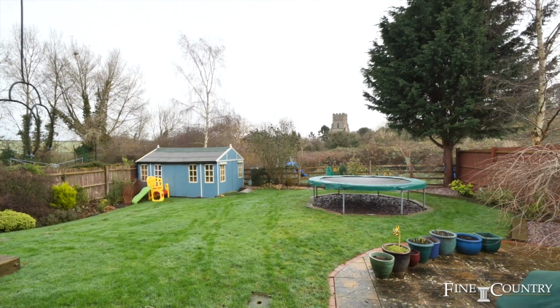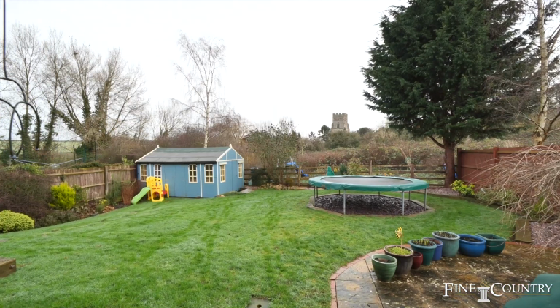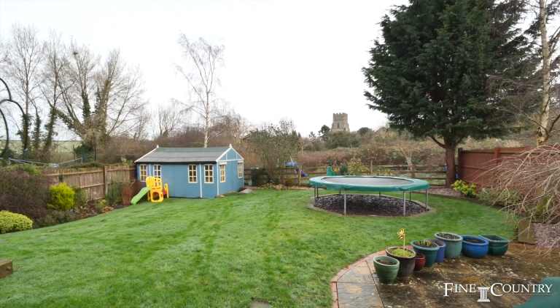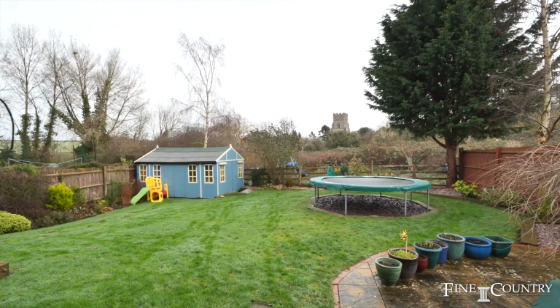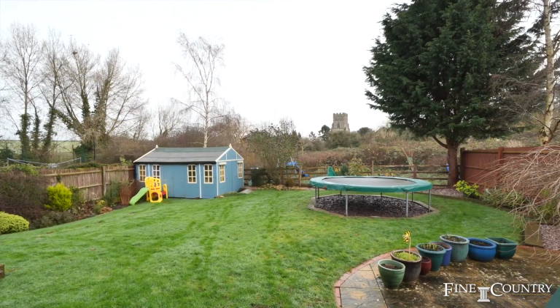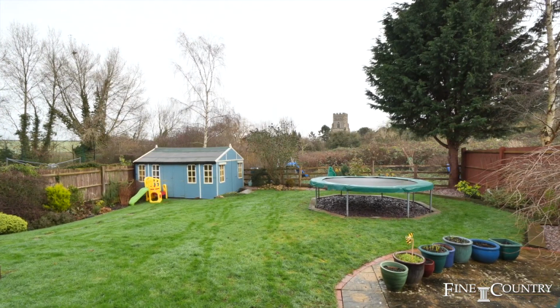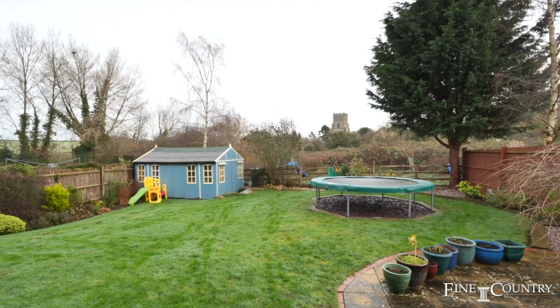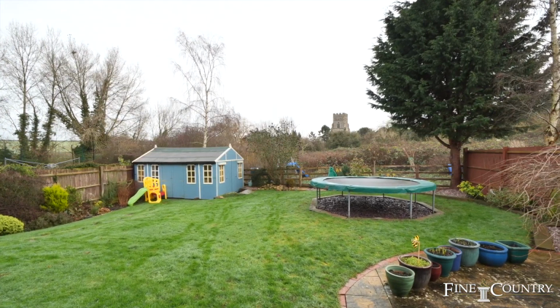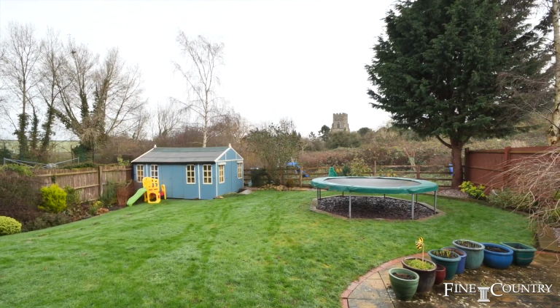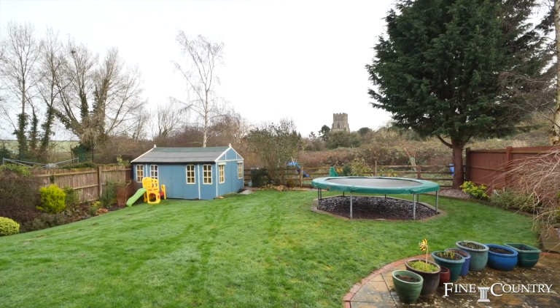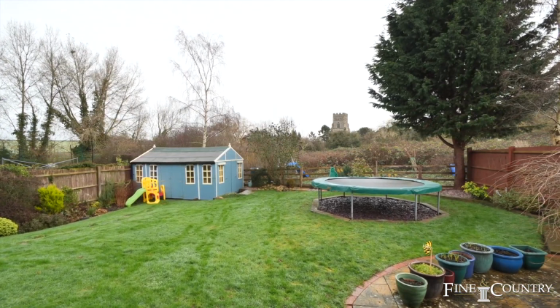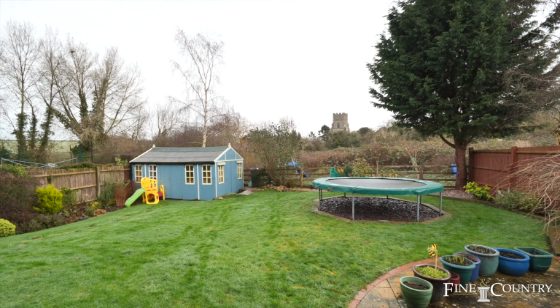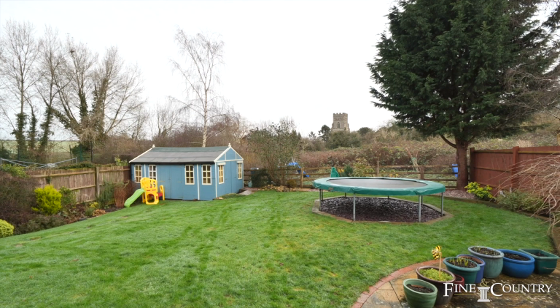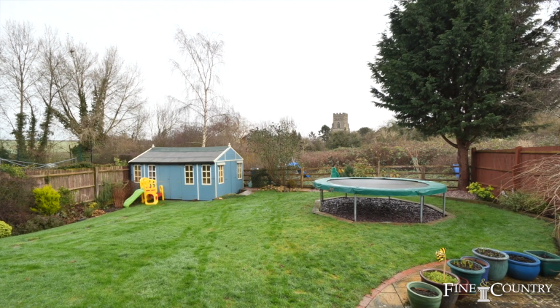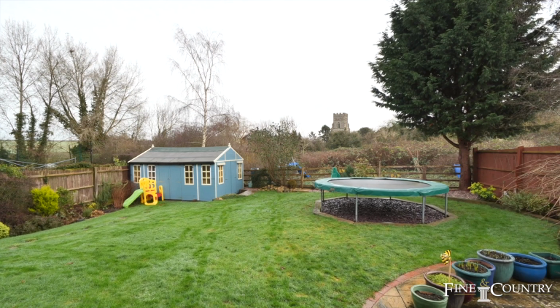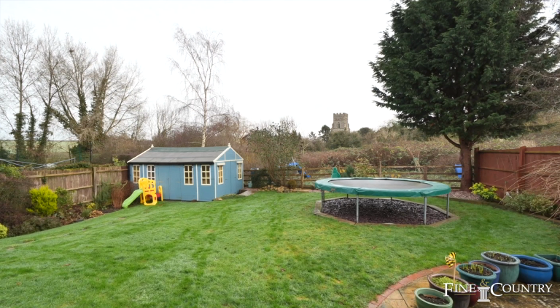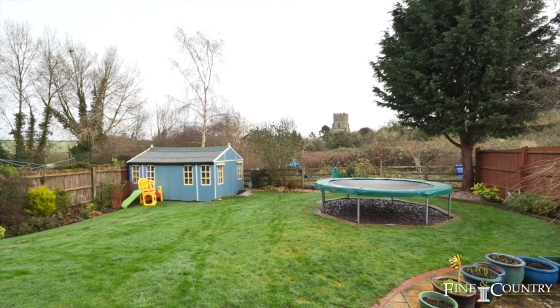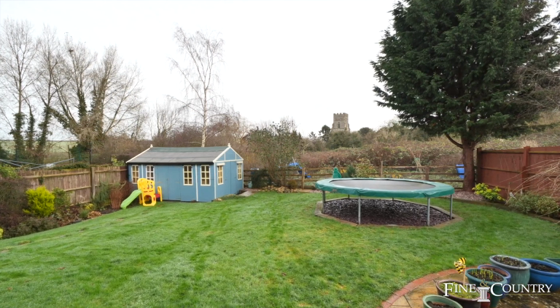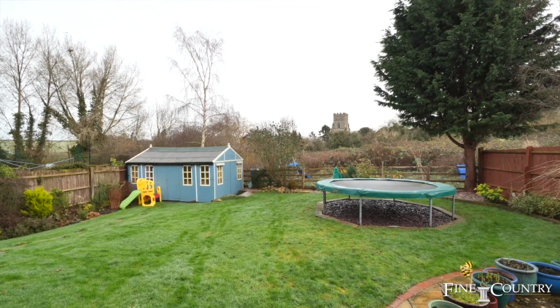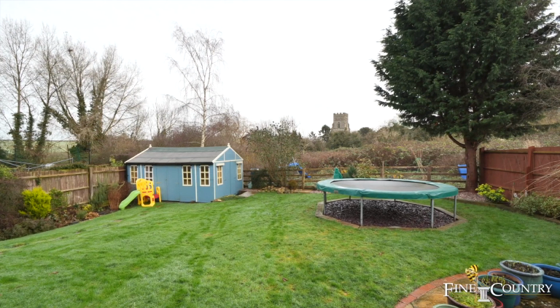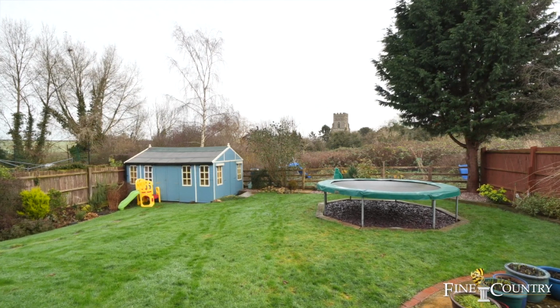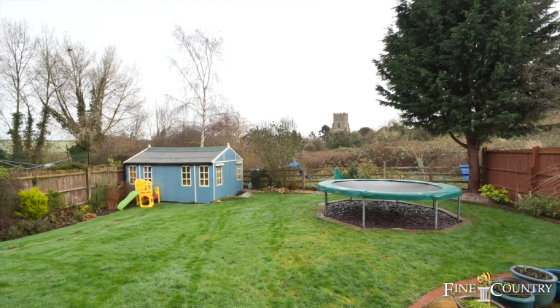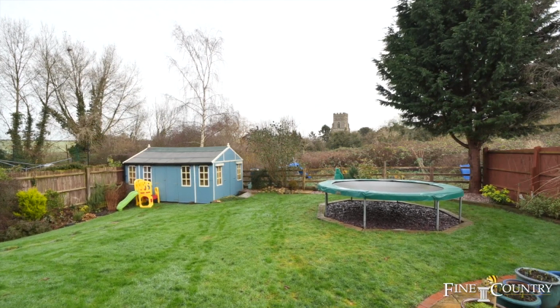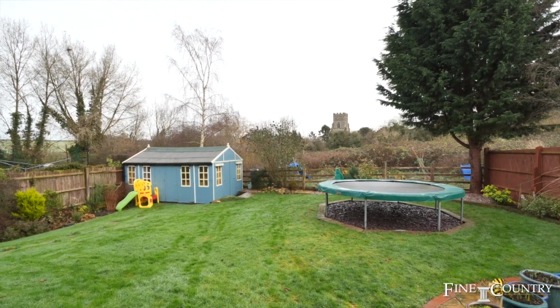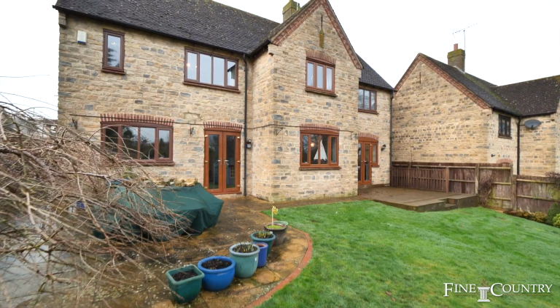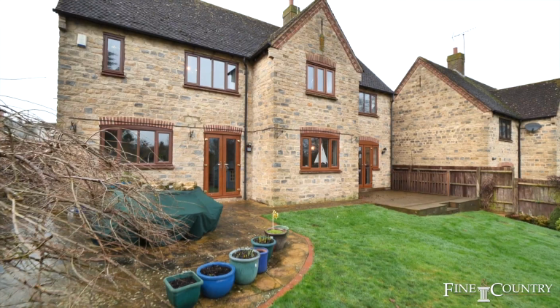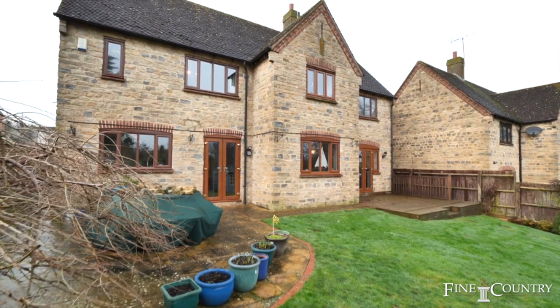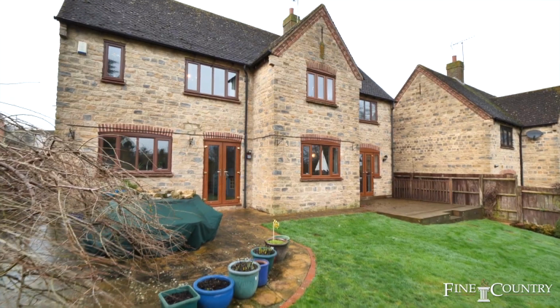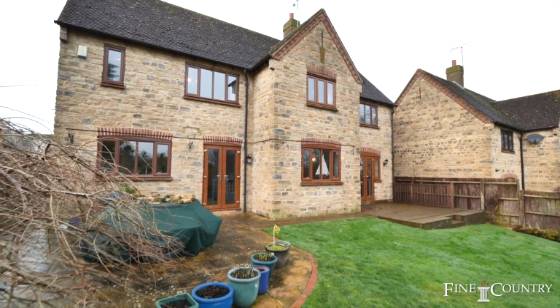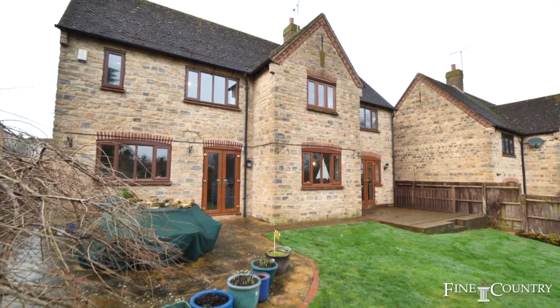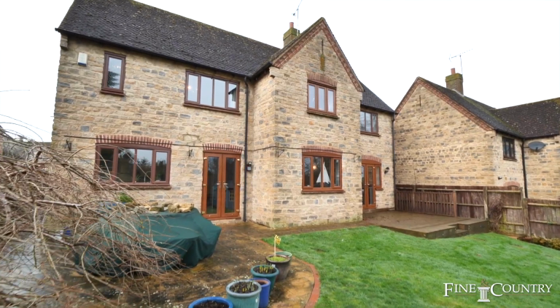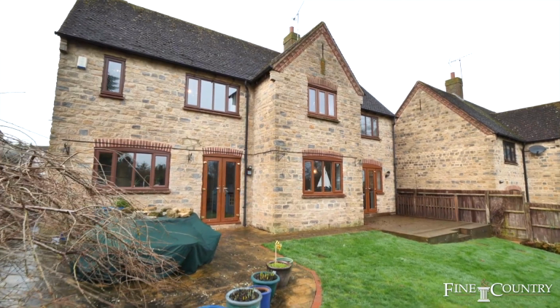This family home is well positioned as it's walking distance to the church, the village shop and post office, as well as multiple pubs.